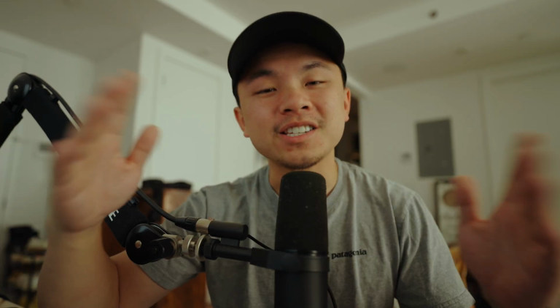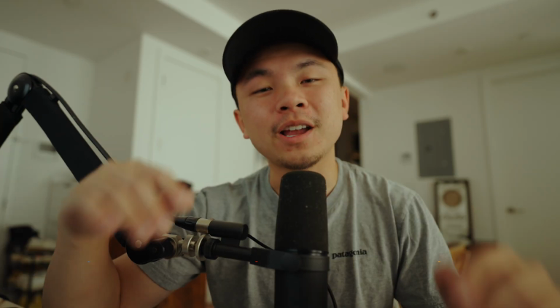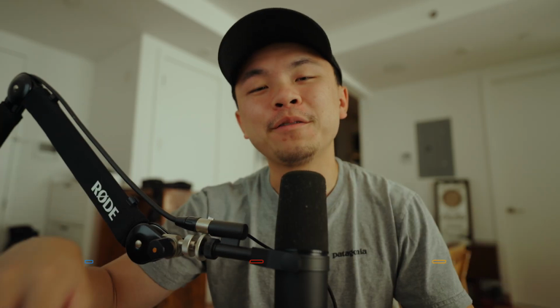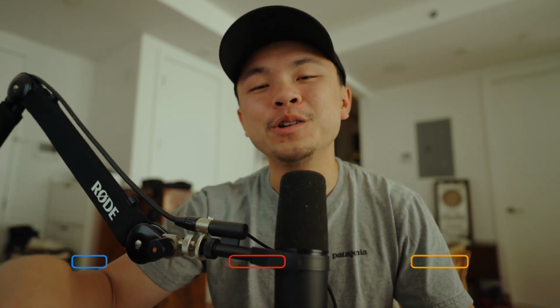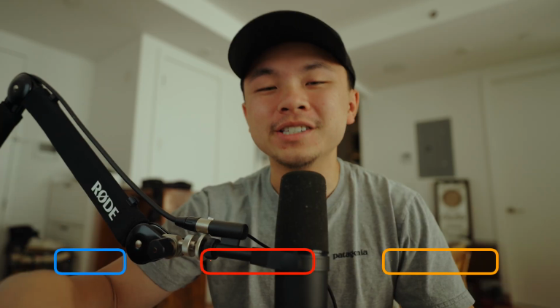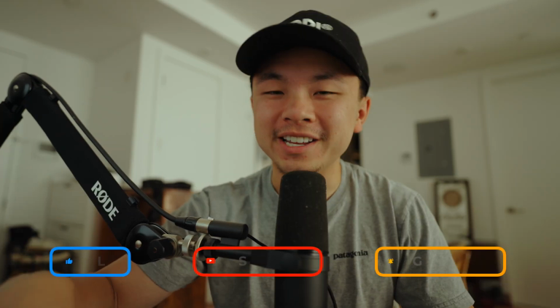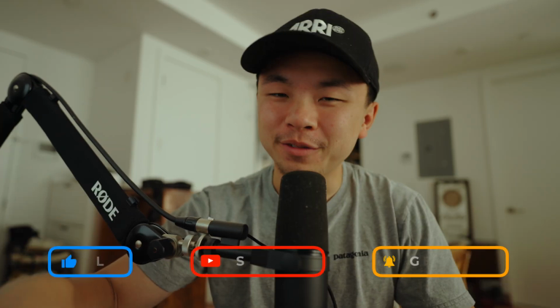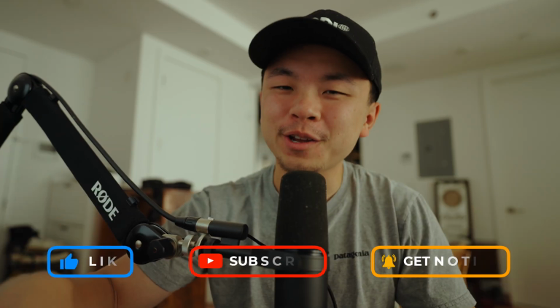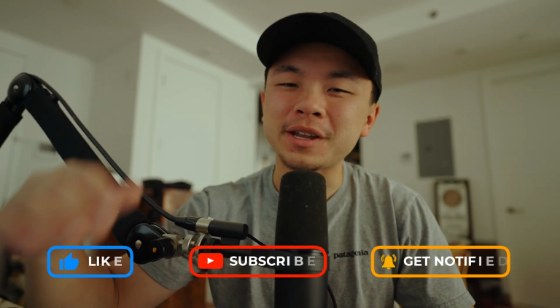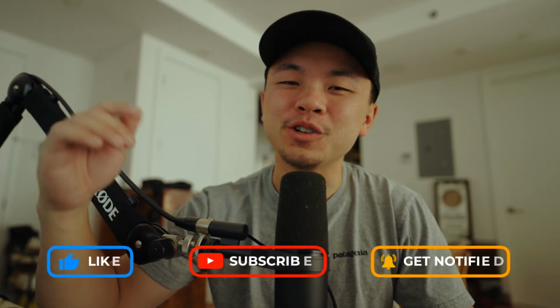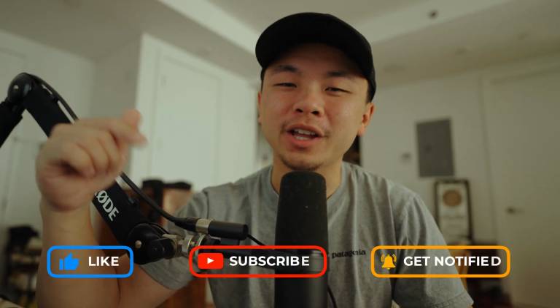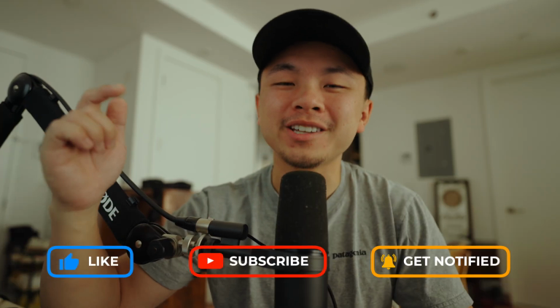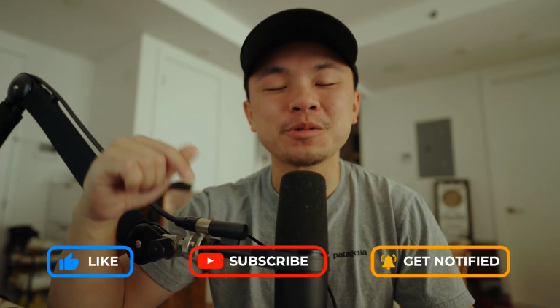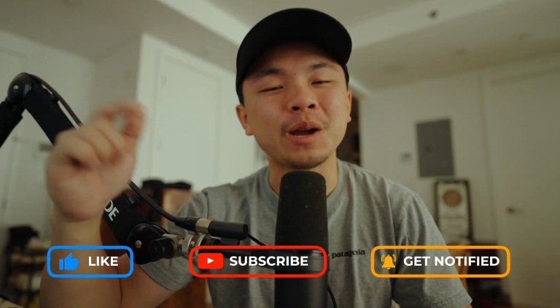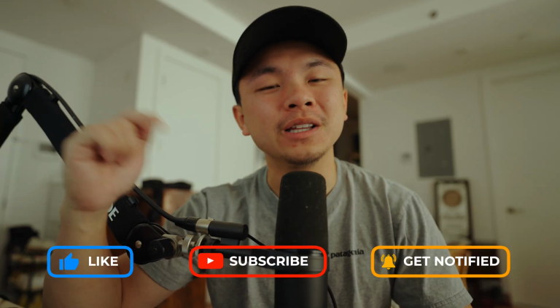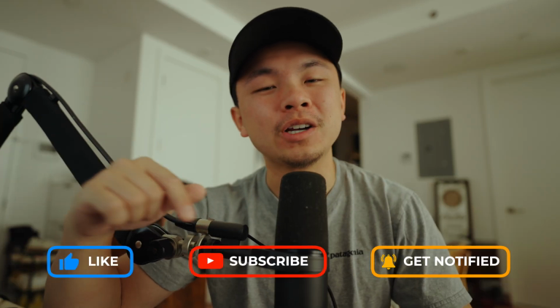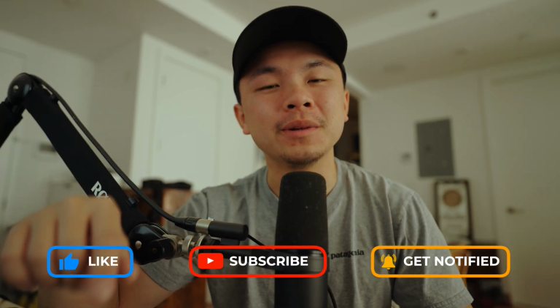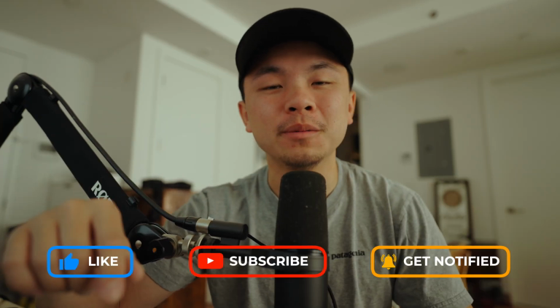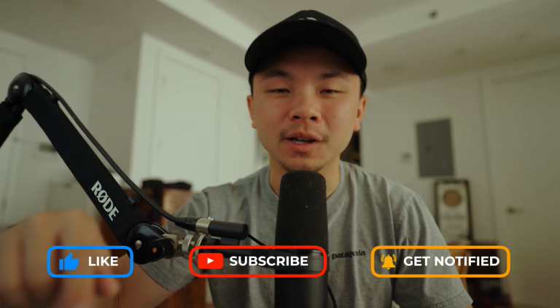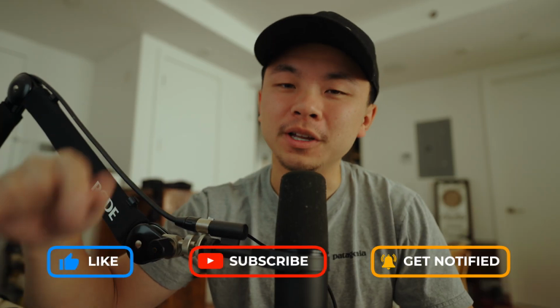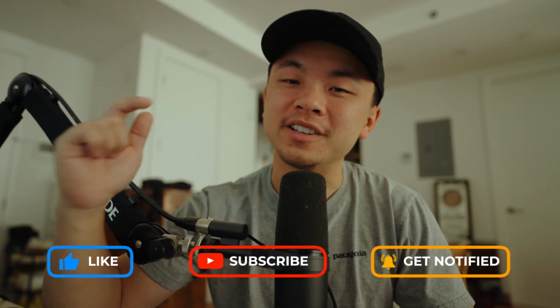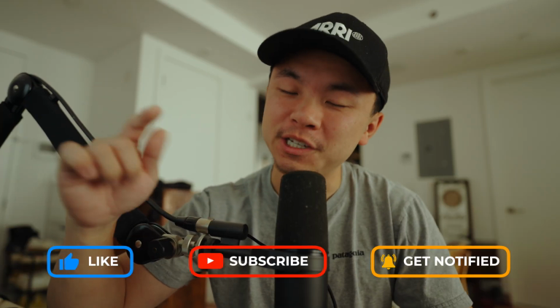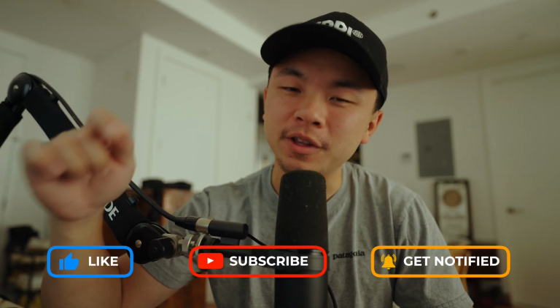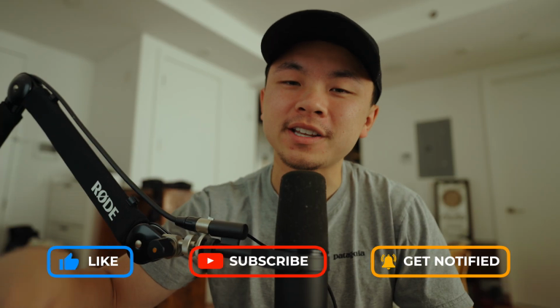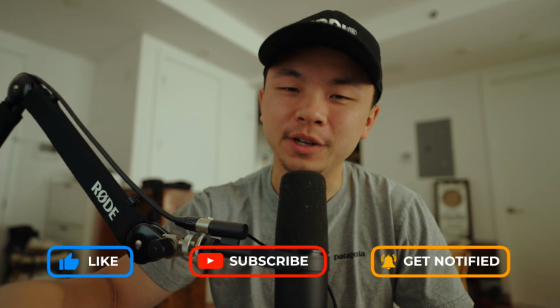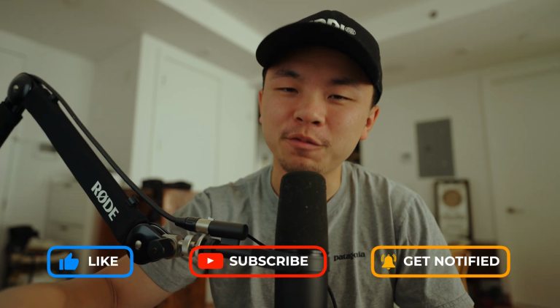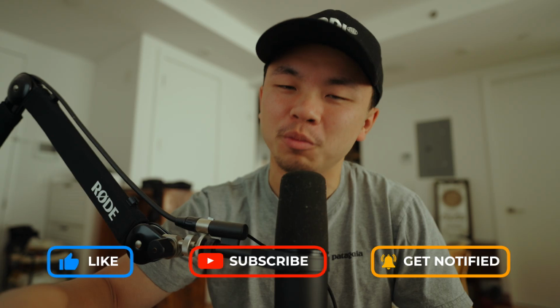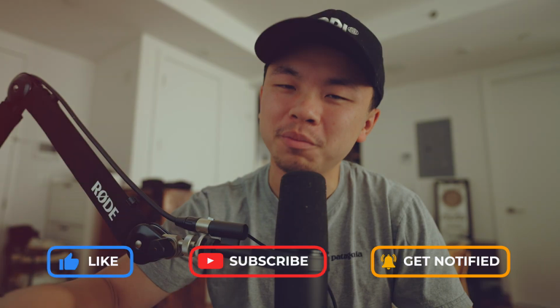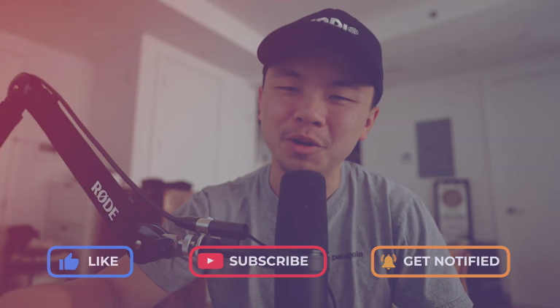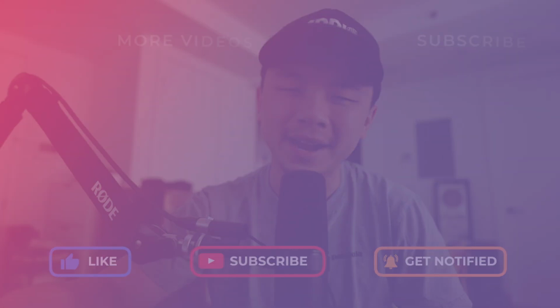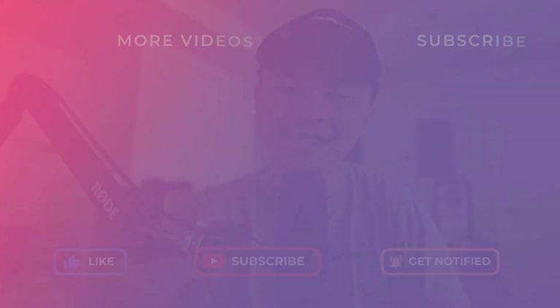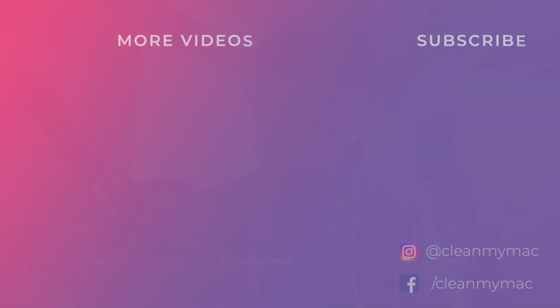That's all I have for you in today's video. Make sure you like, subscribe, and leave a comment down below, and I'll see you in the next video for more Pro Mac tips.